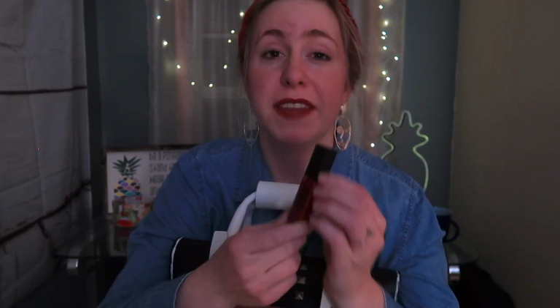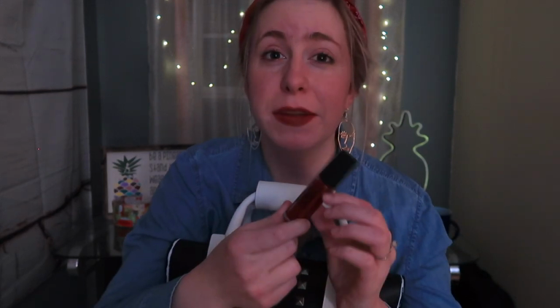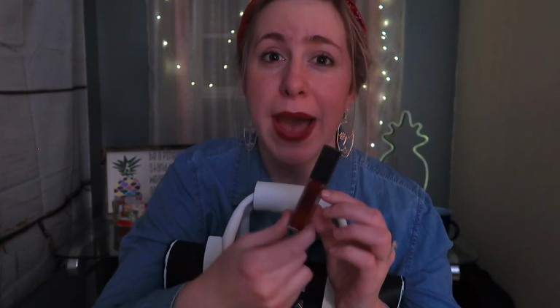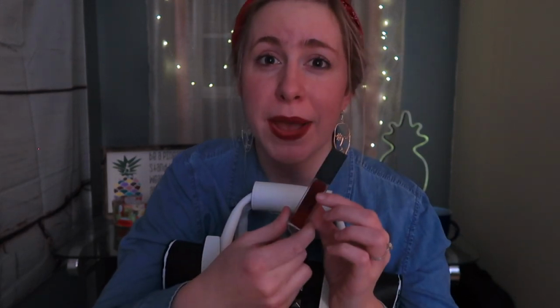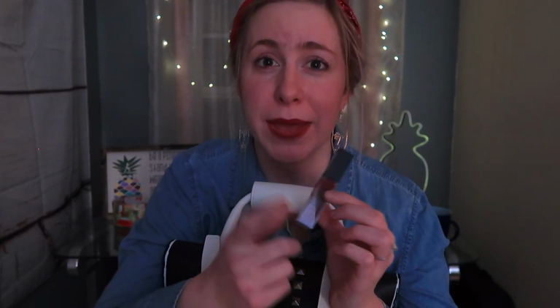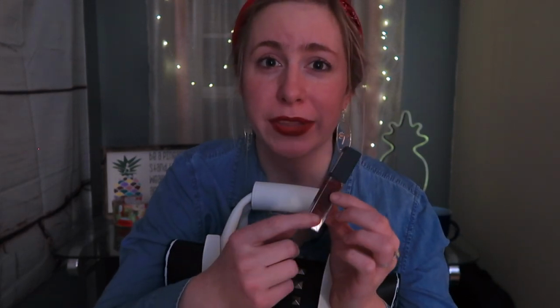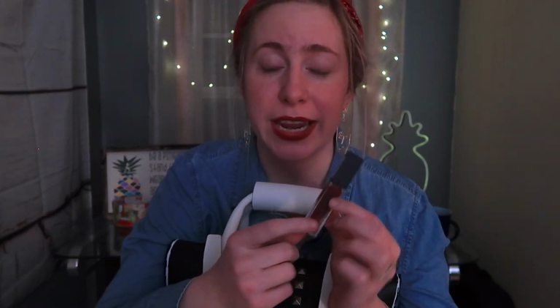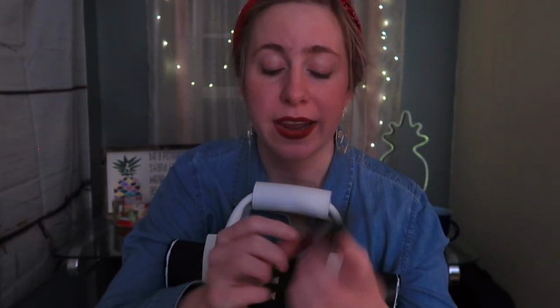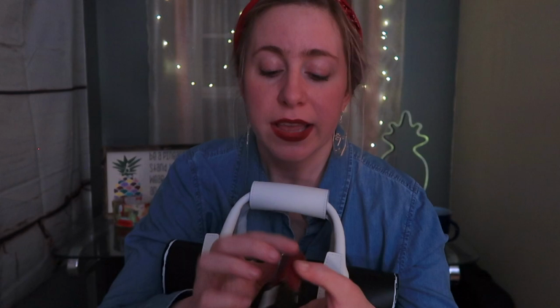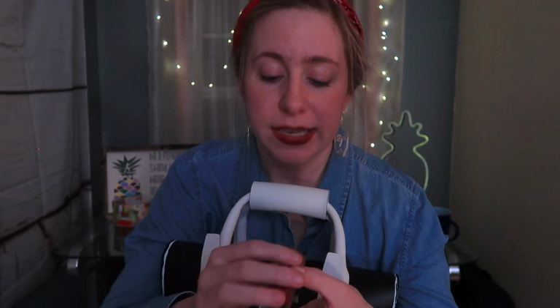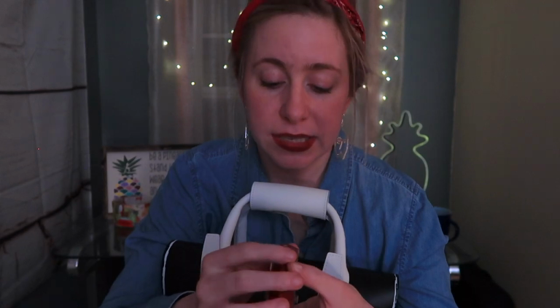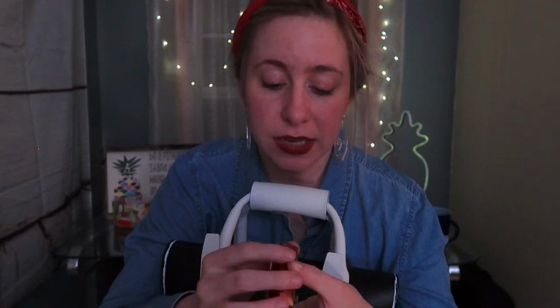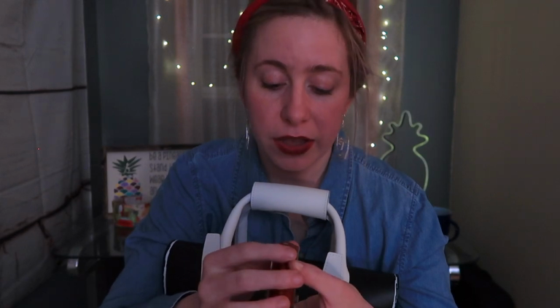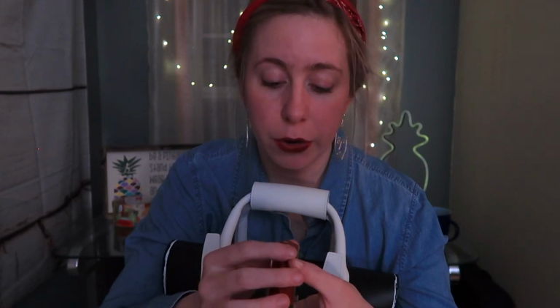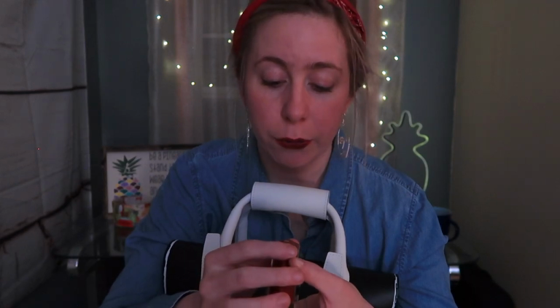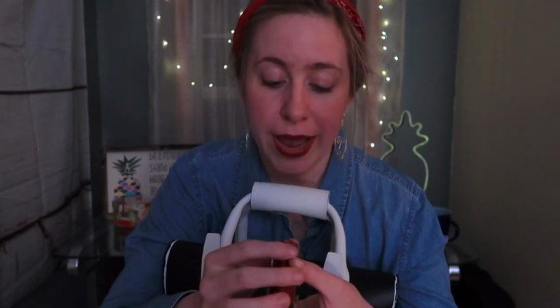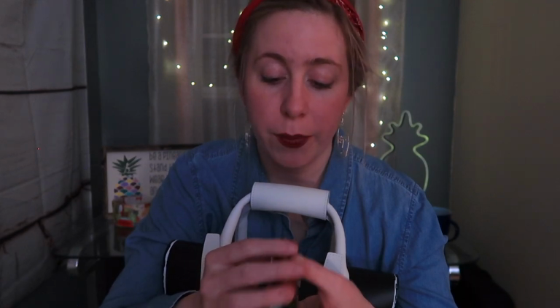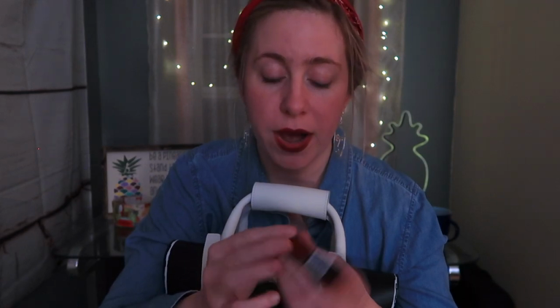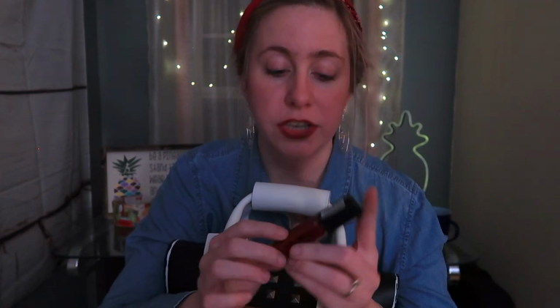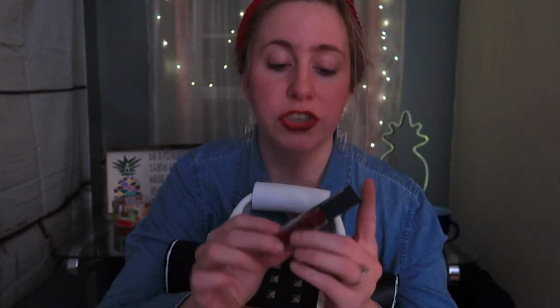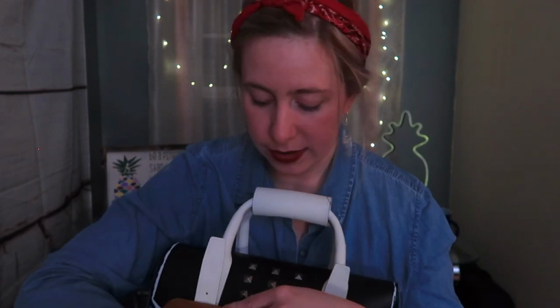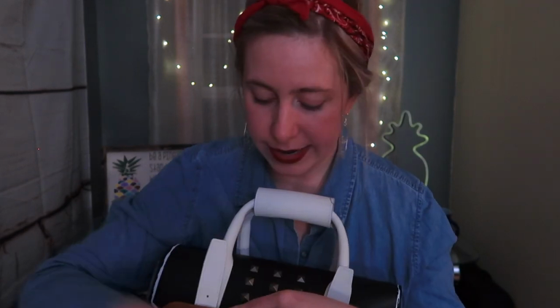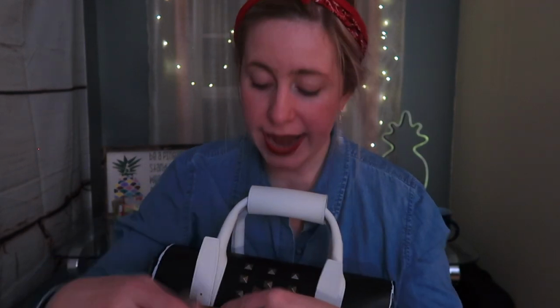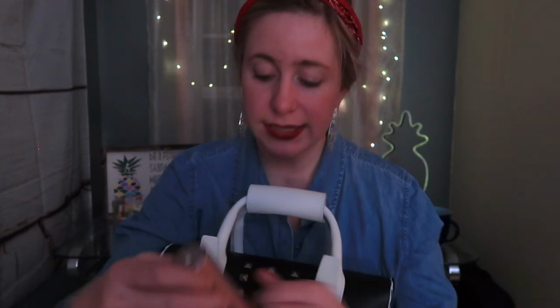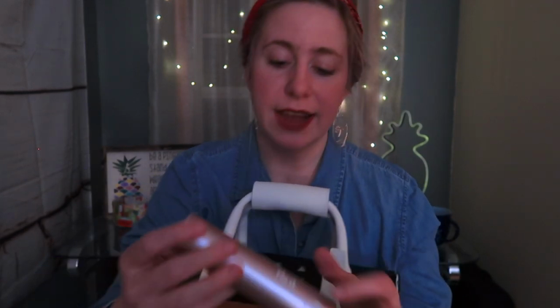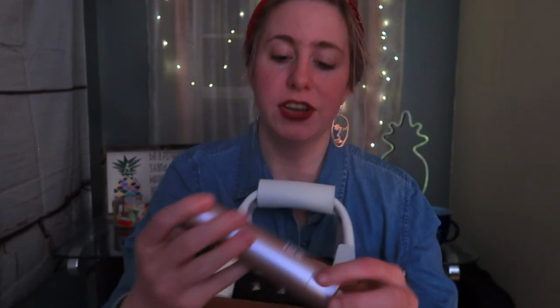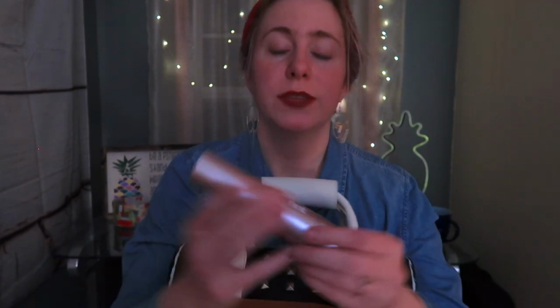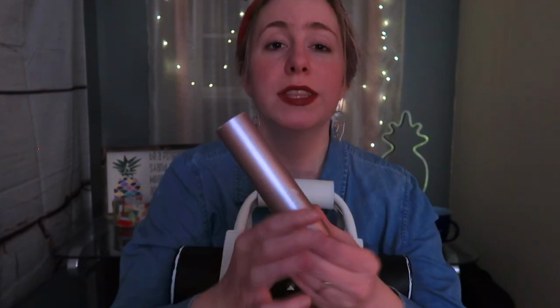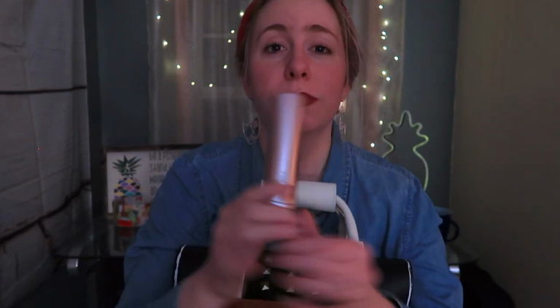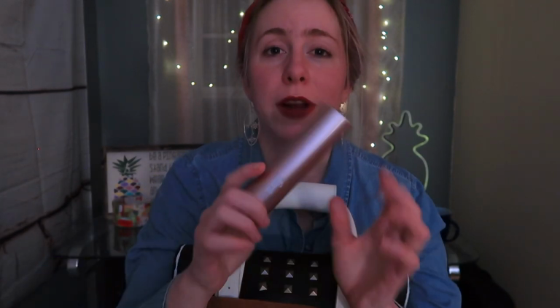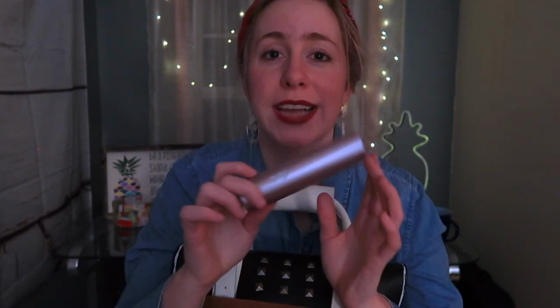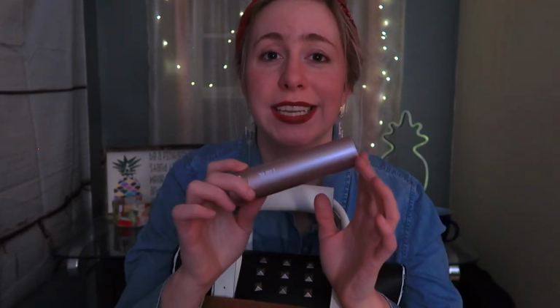Next is a Vivid Matte by Maybelline in the color Red Punch.